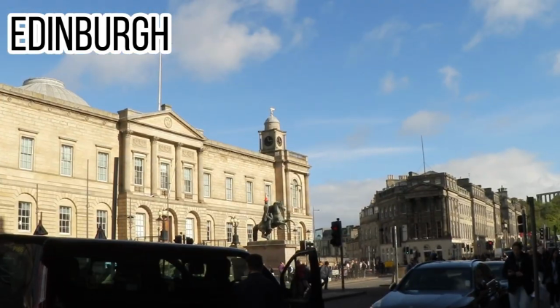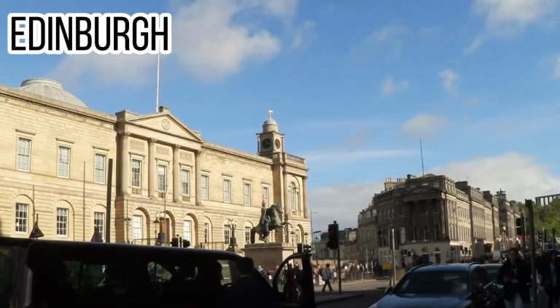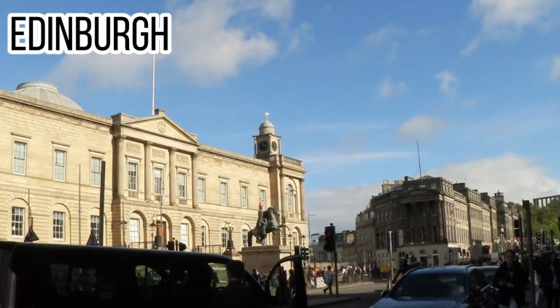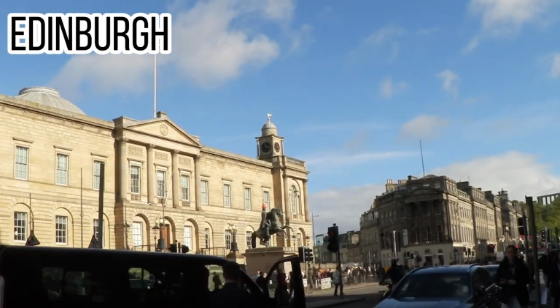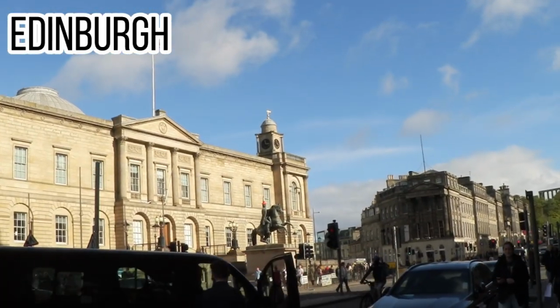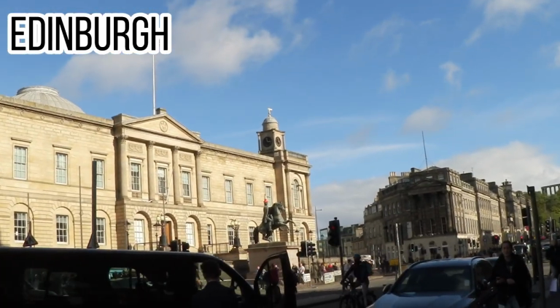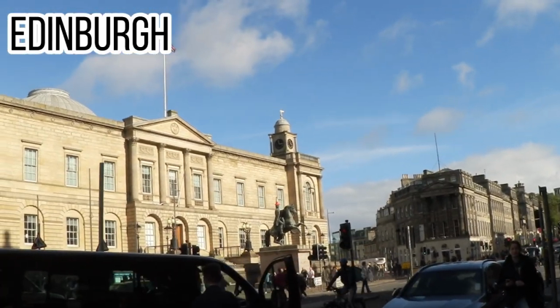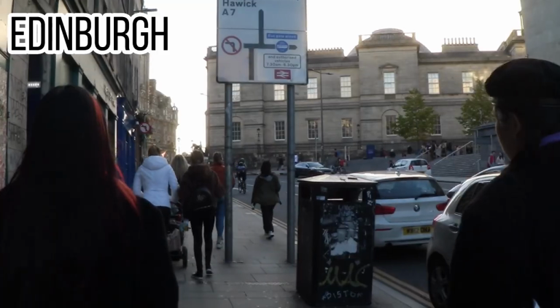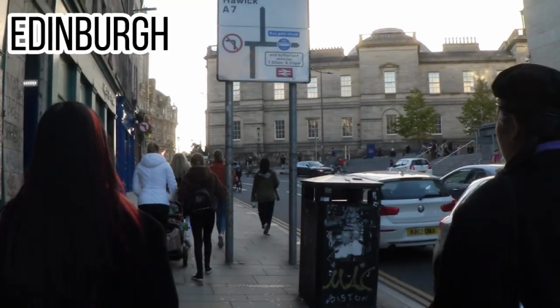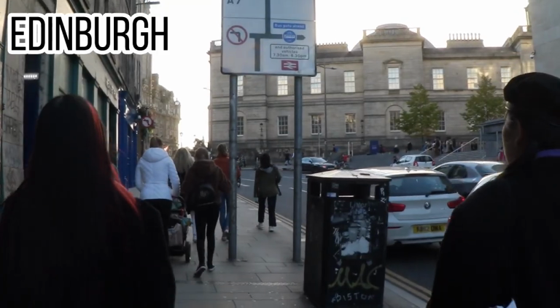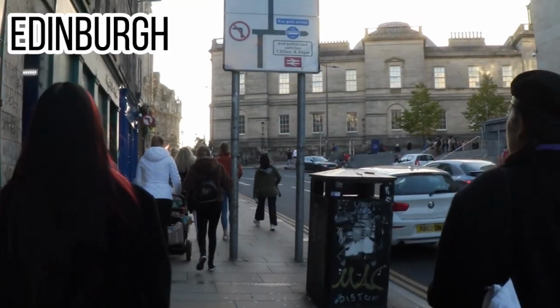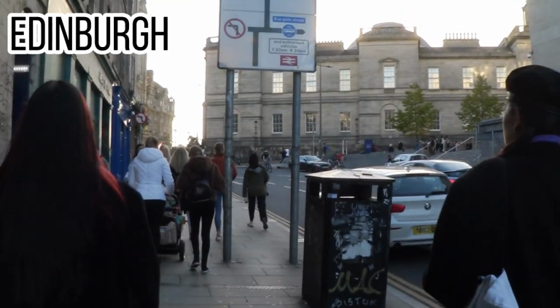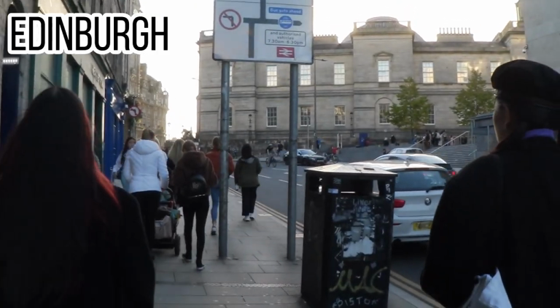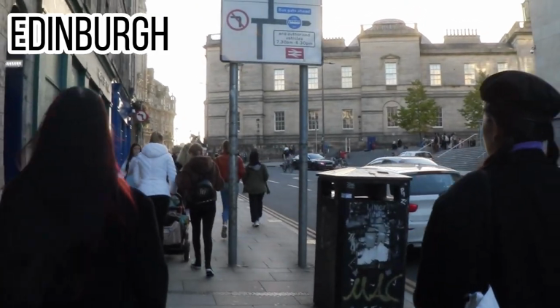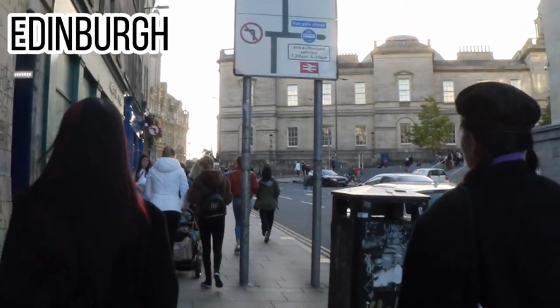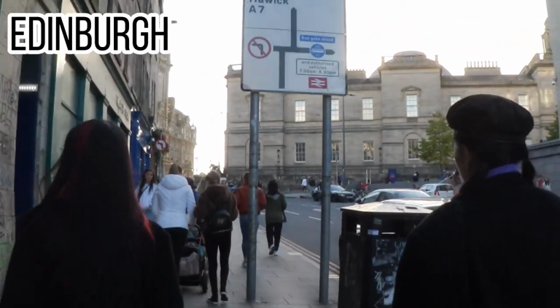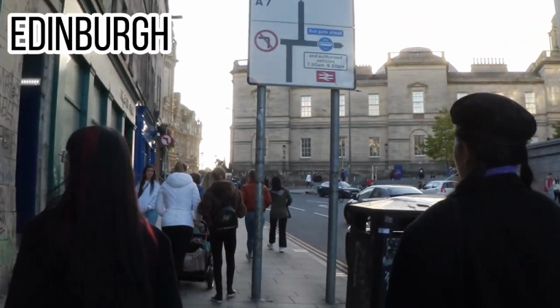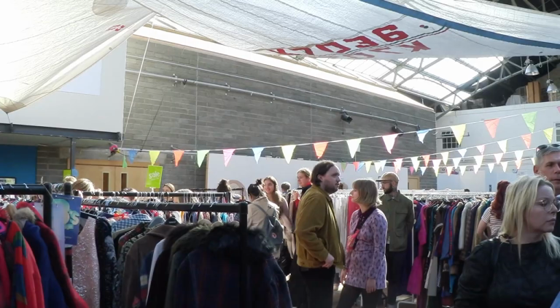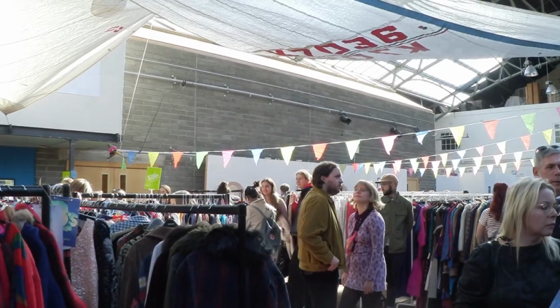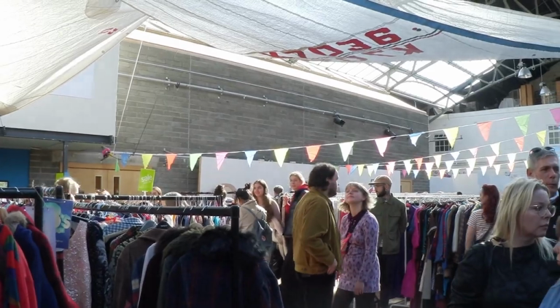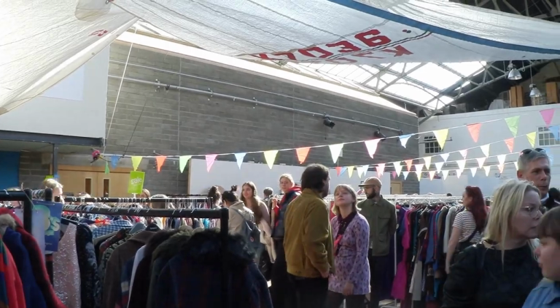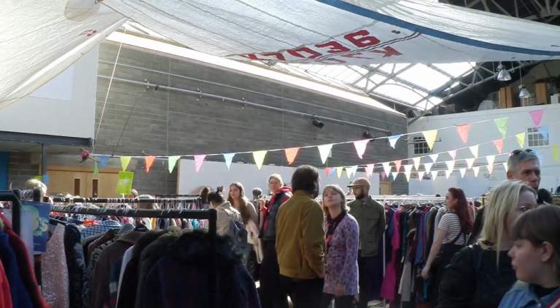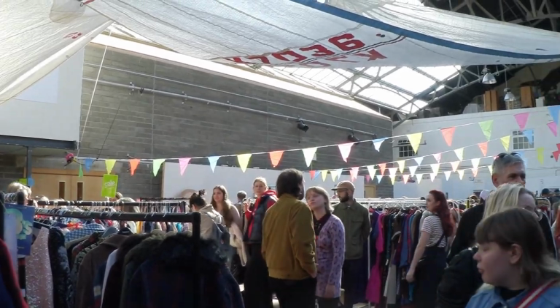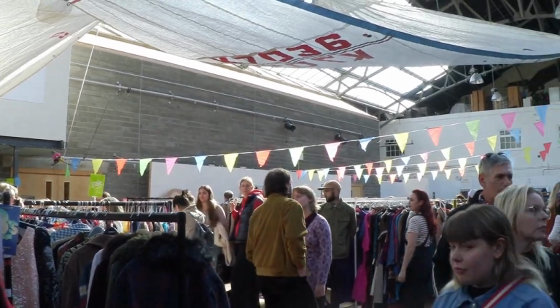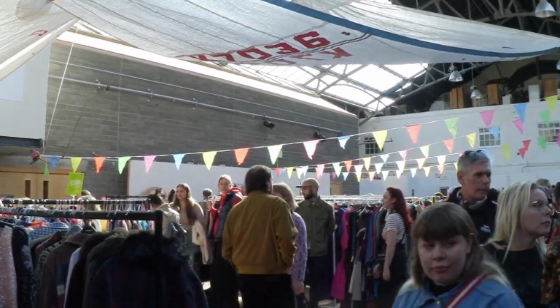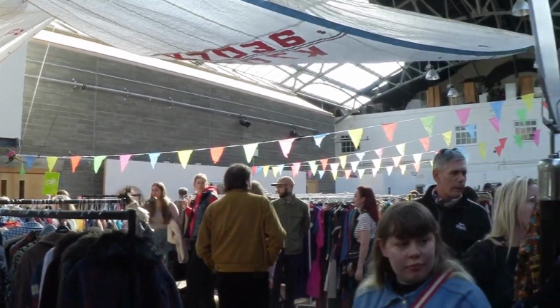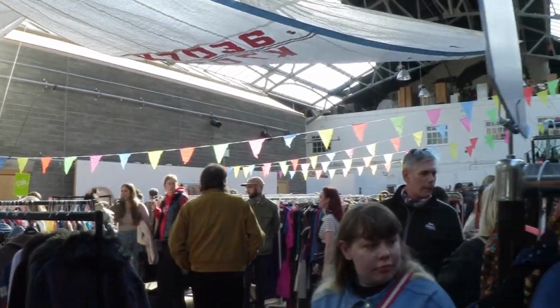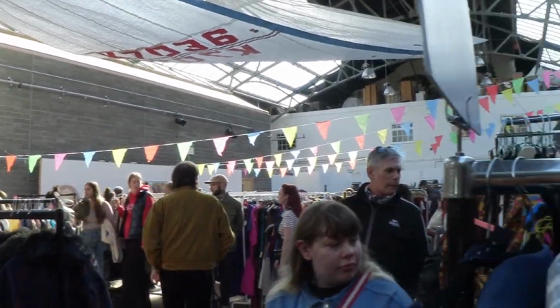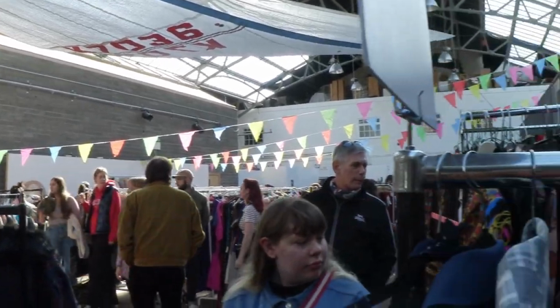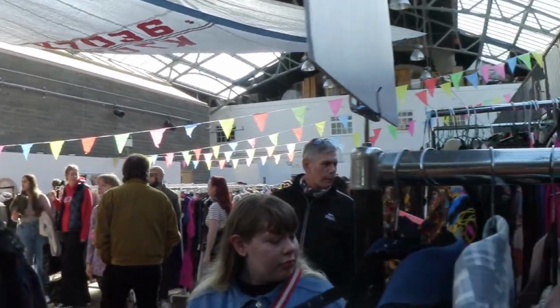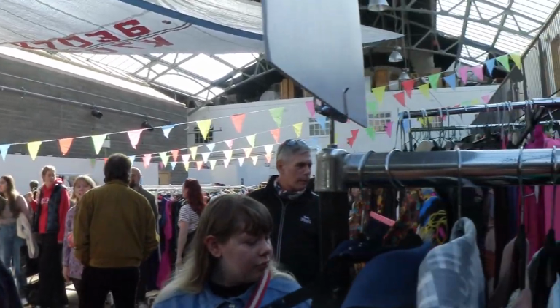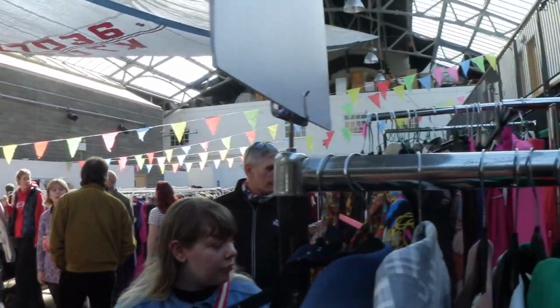Glasgow is pretty near to Edinburgh. It only takes you 40 minutes to go by Scotrail.